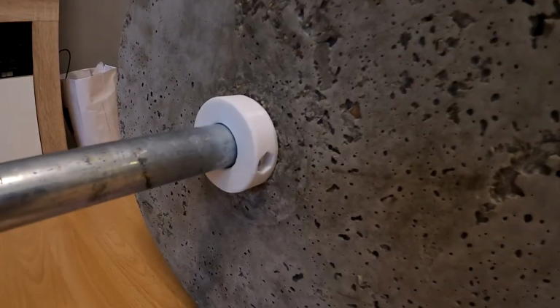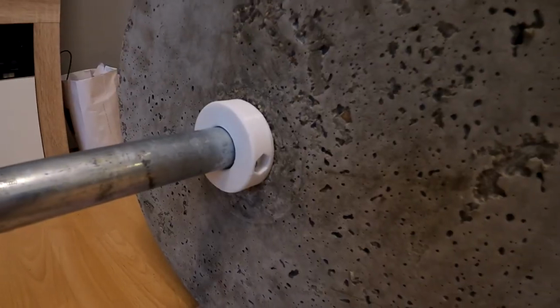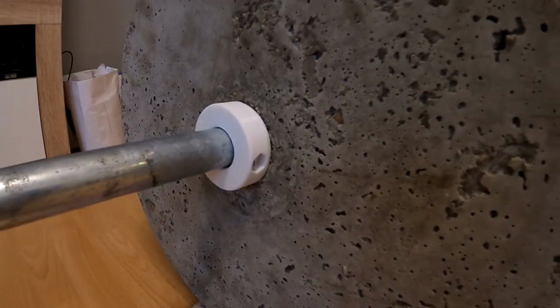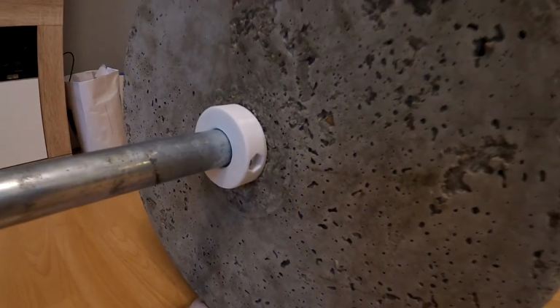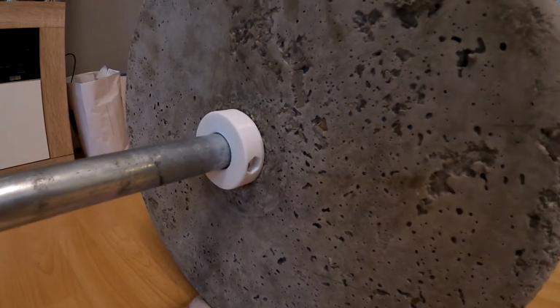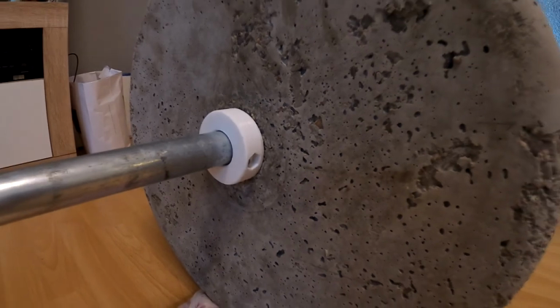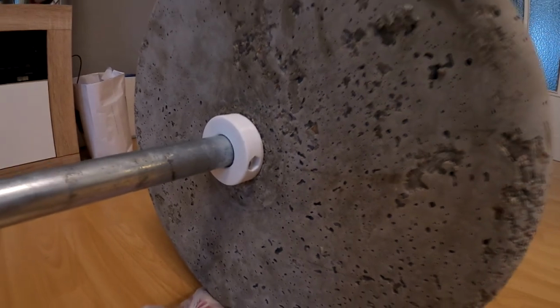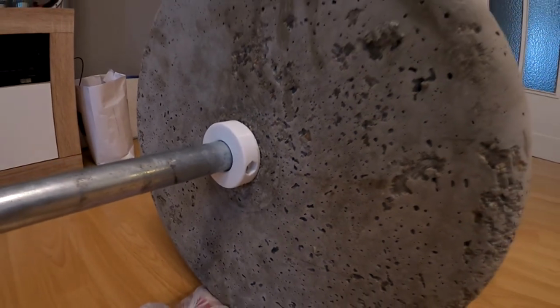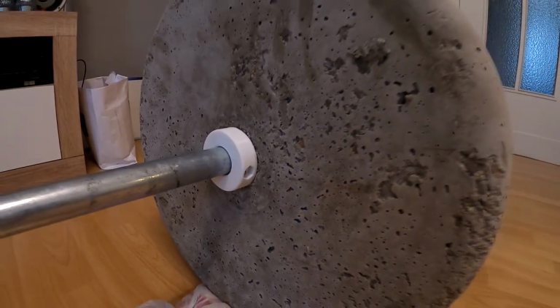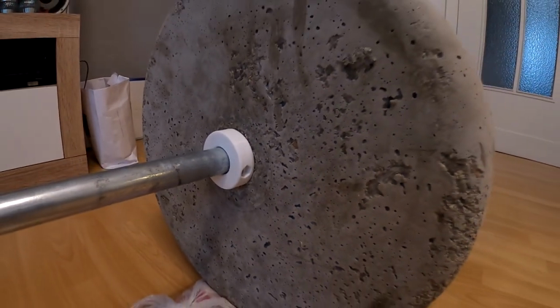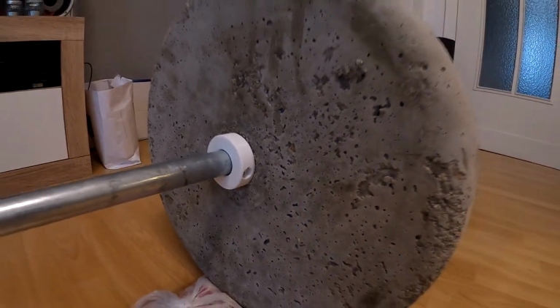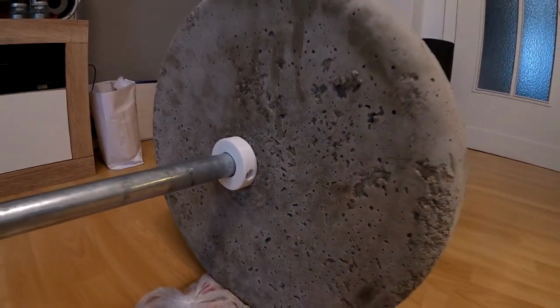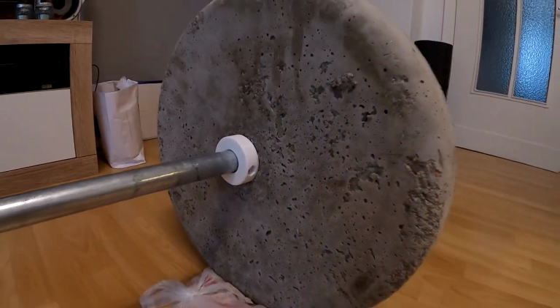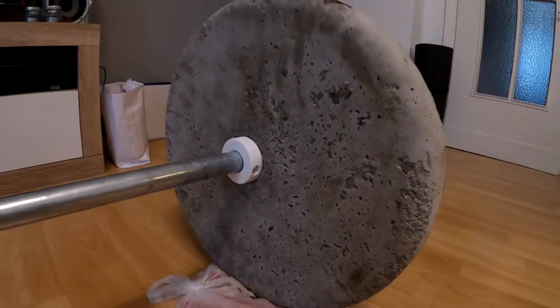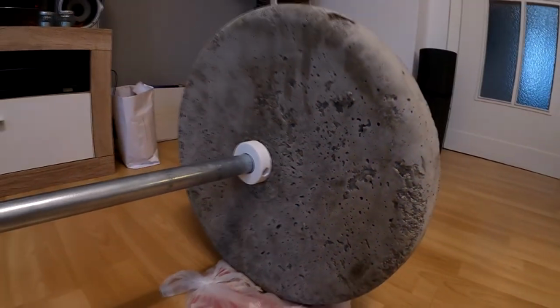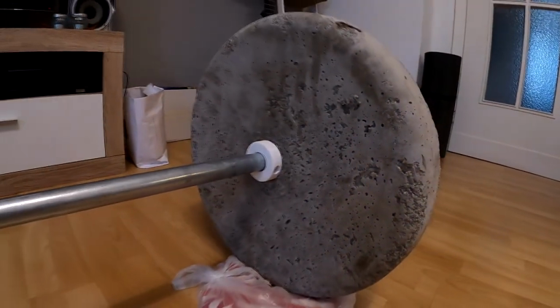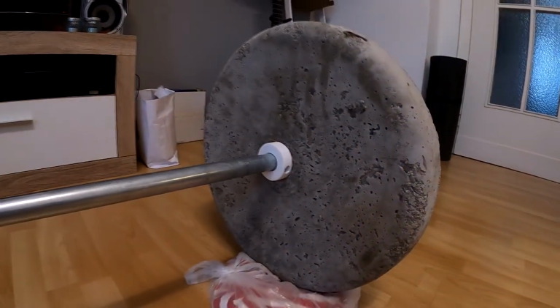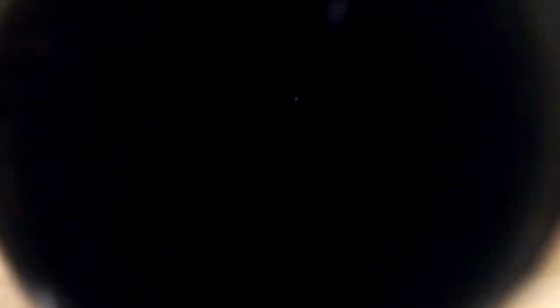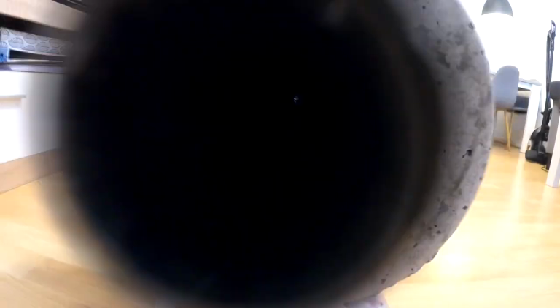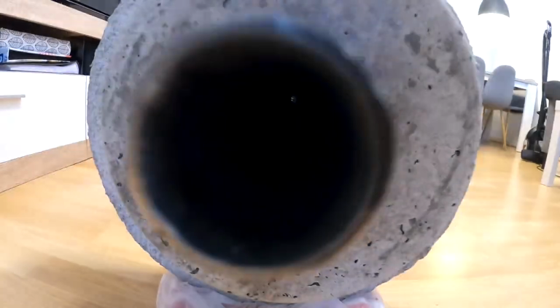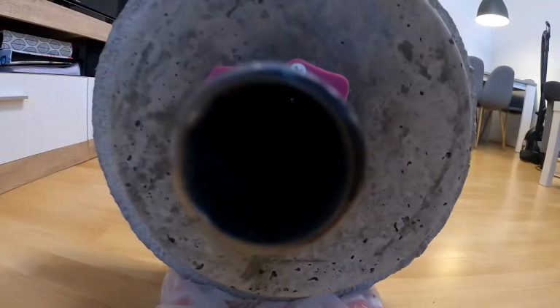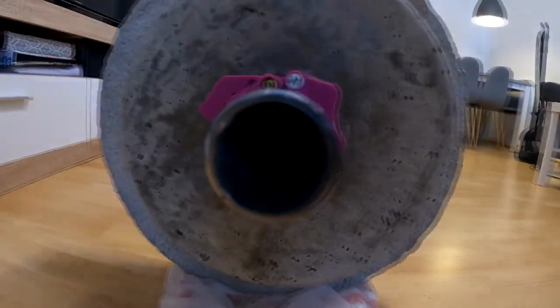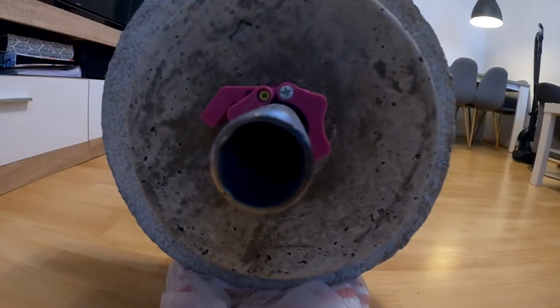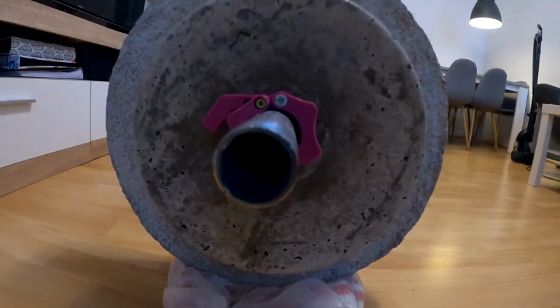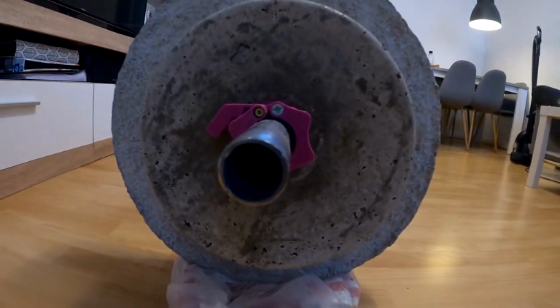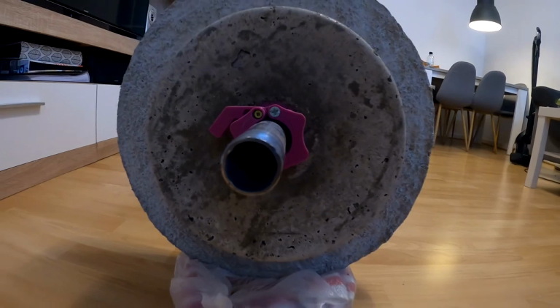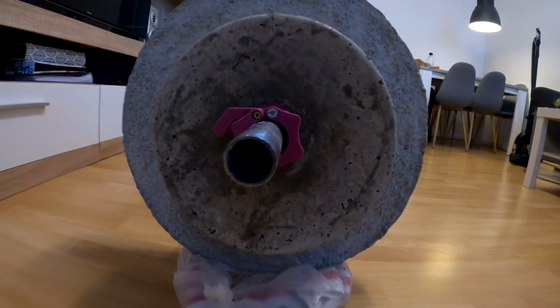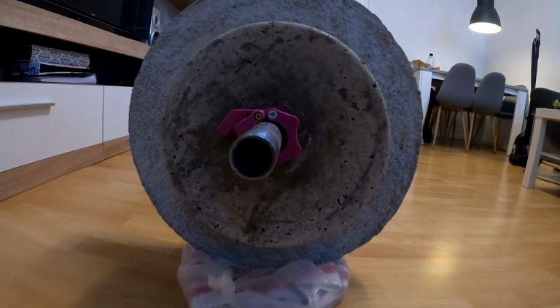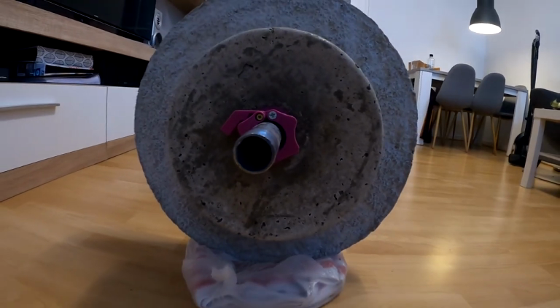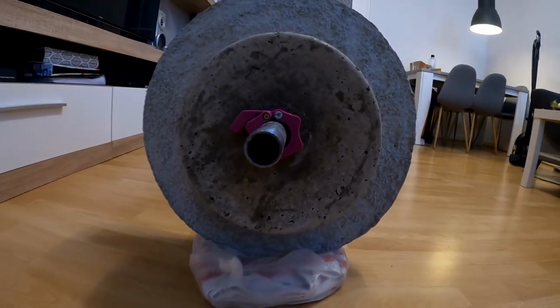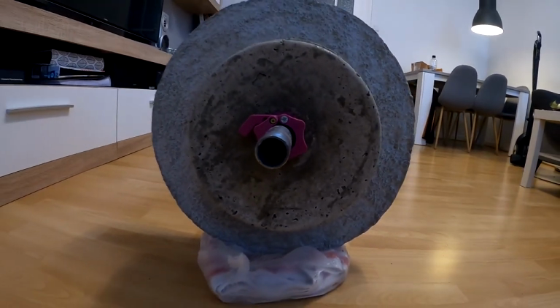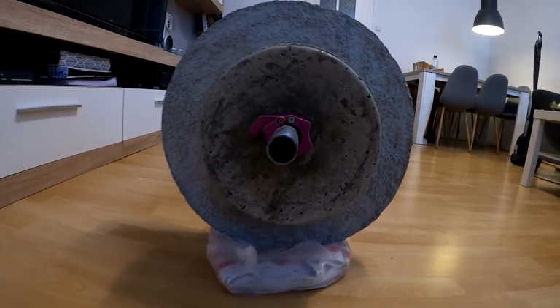And here we've got the final result. I'm quite happy with how it turned out. I've already done some workouts with it and it totally works fine.